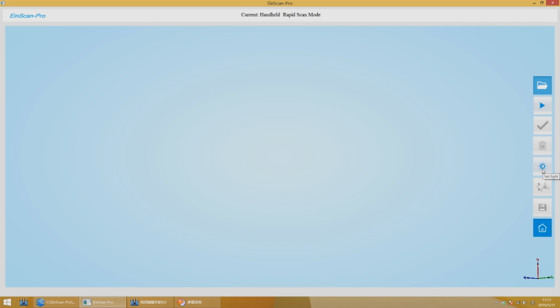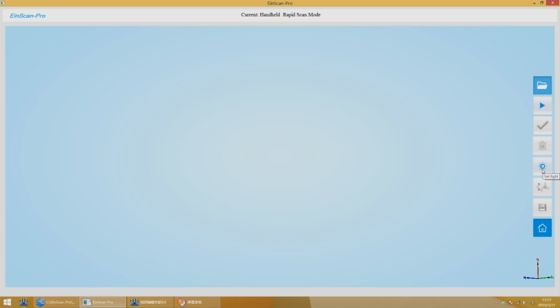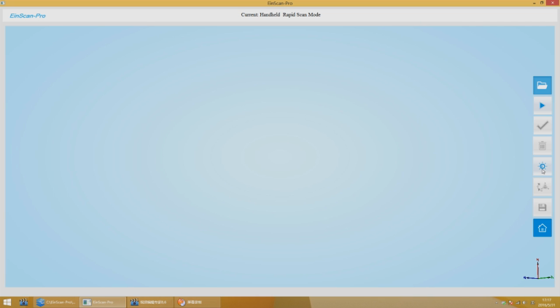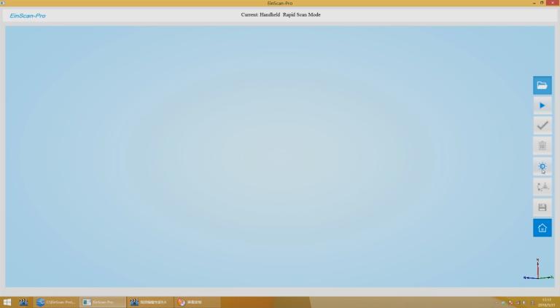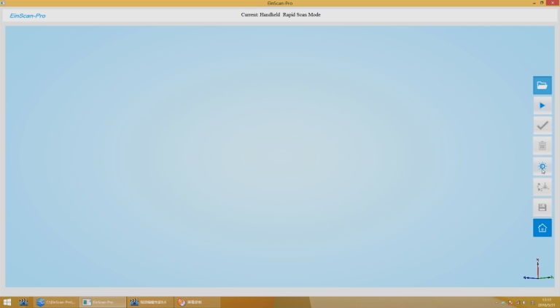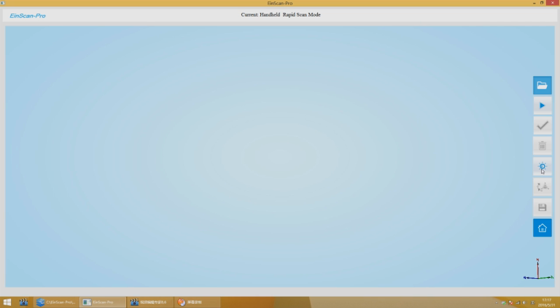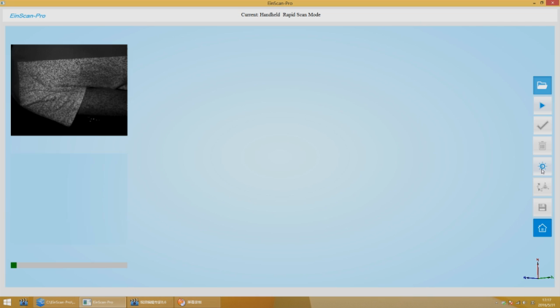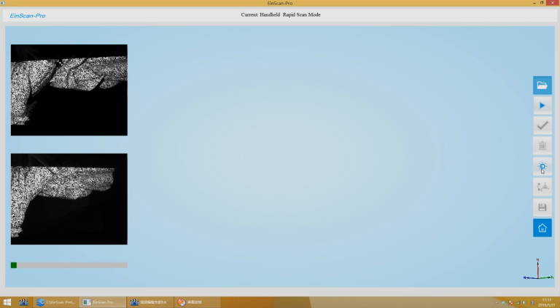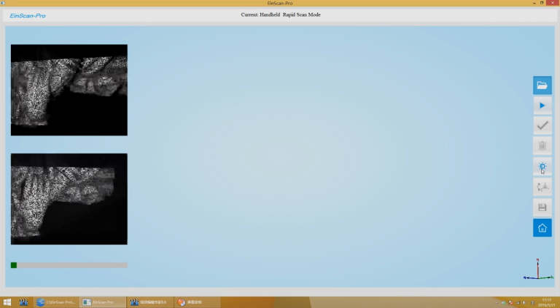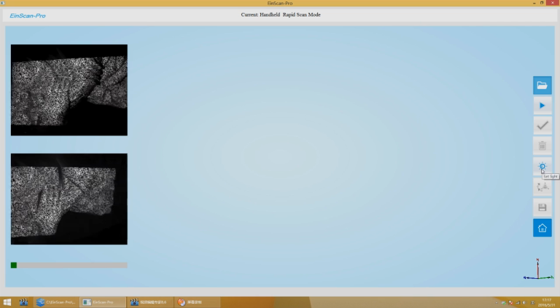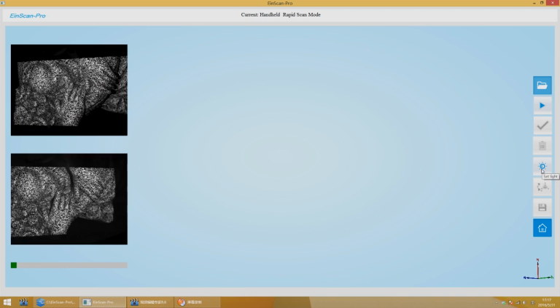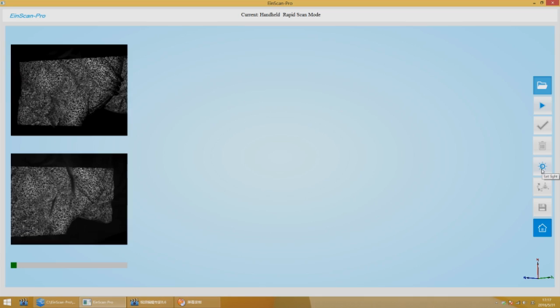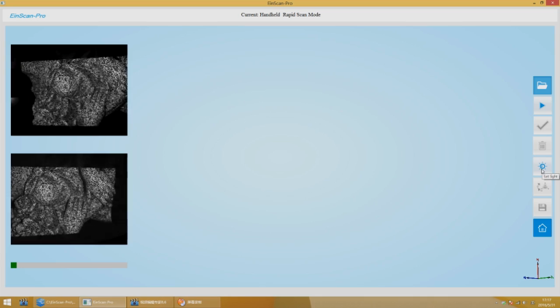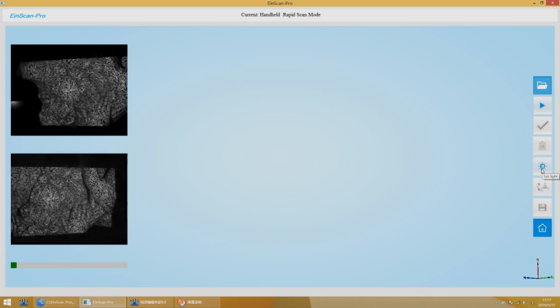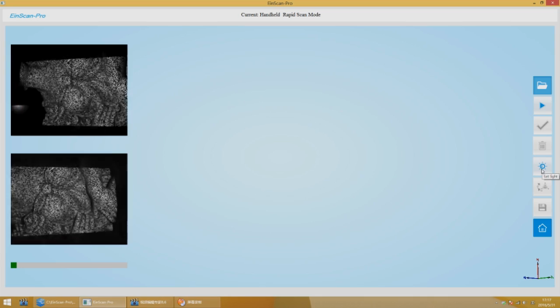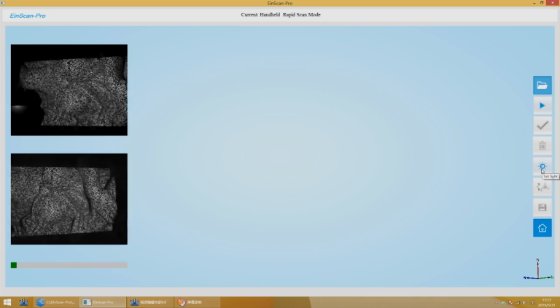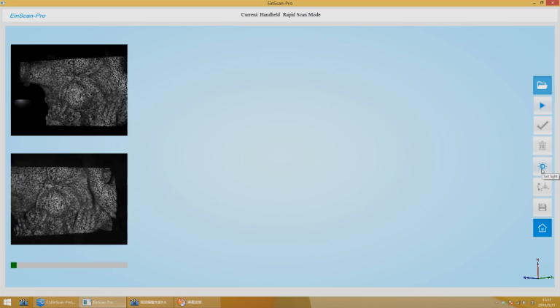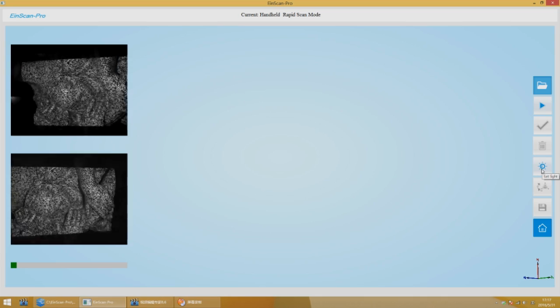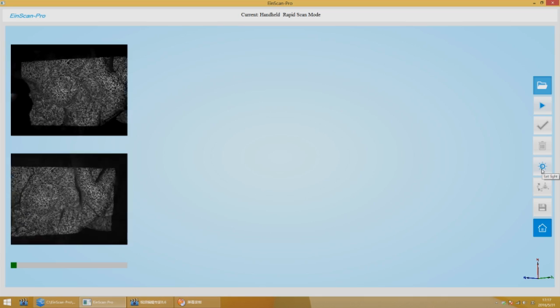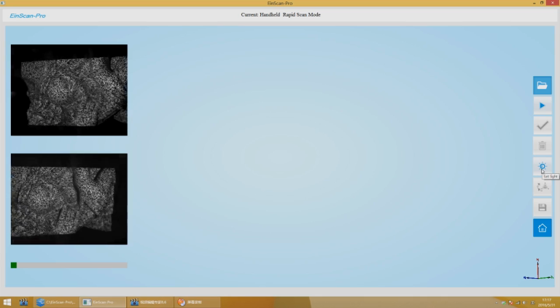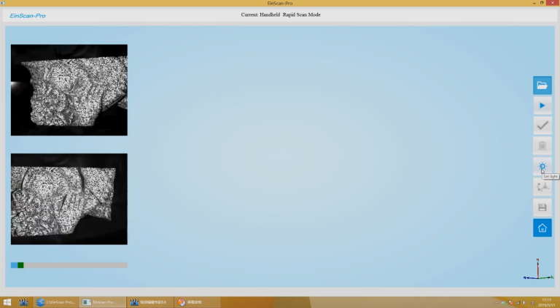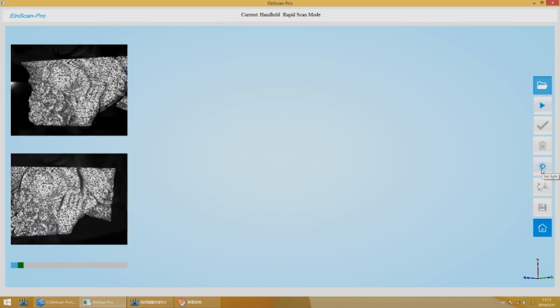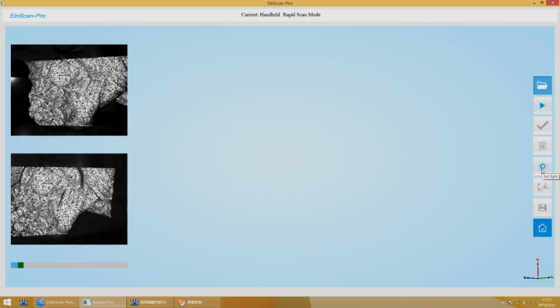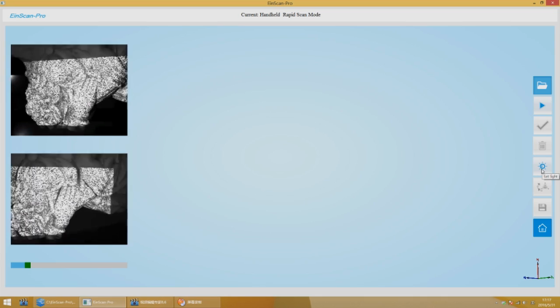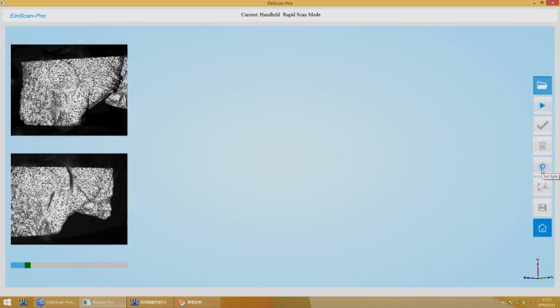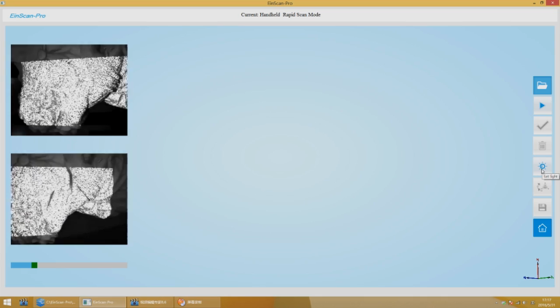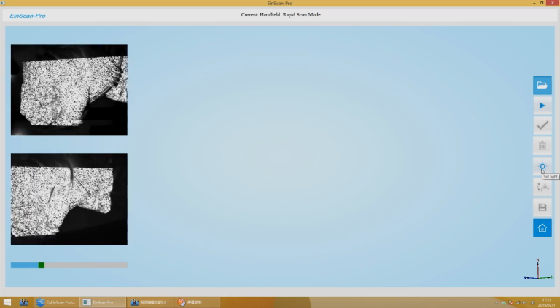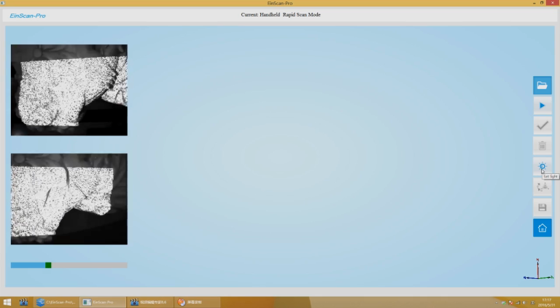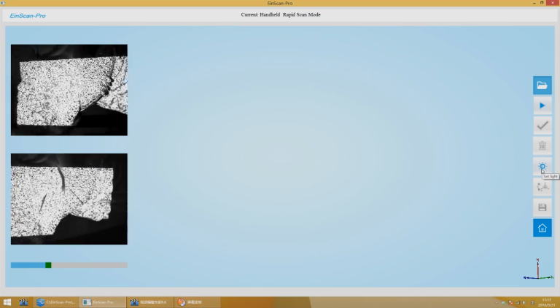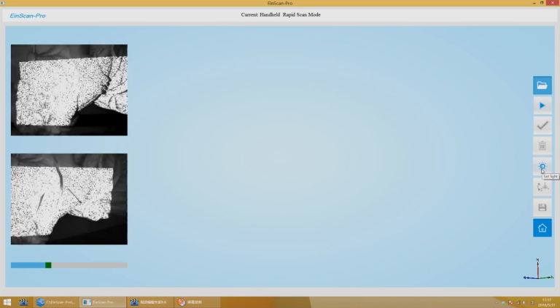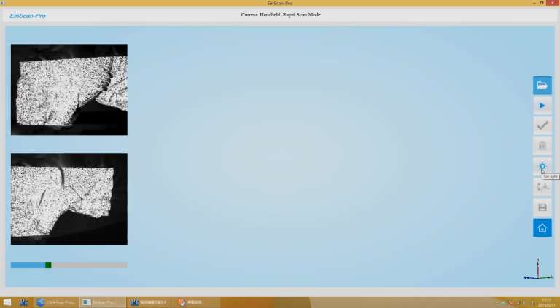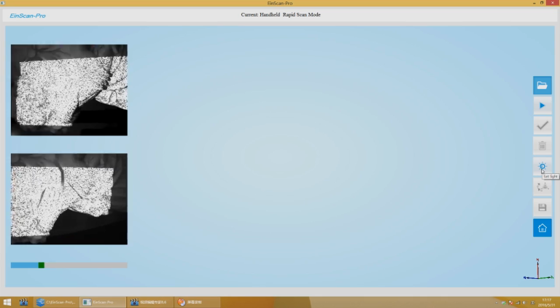To know about how to adjust the brightness, please refer to handheld HD scan.